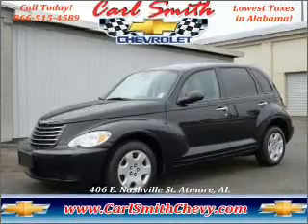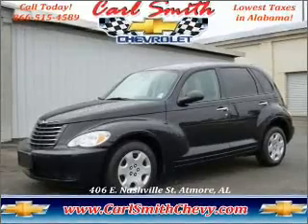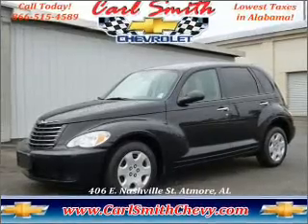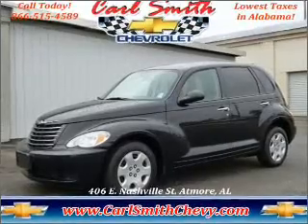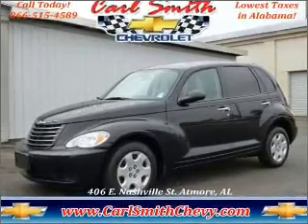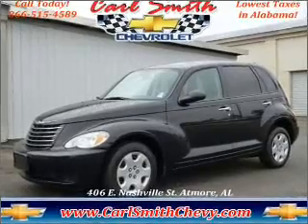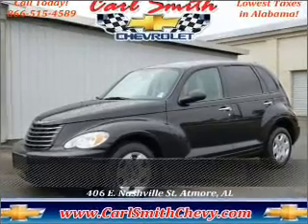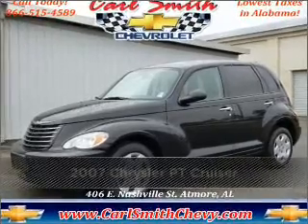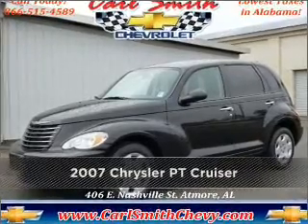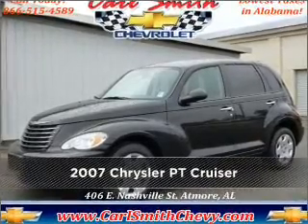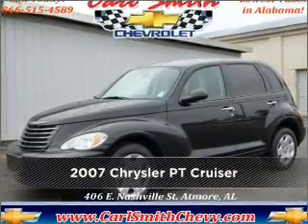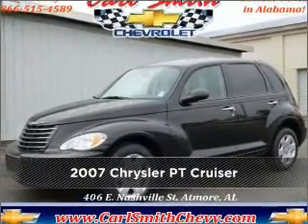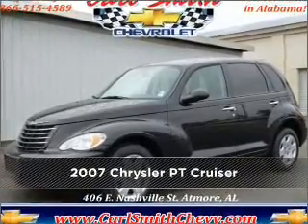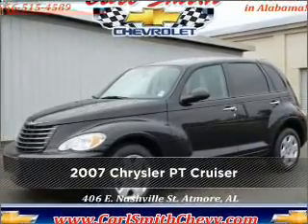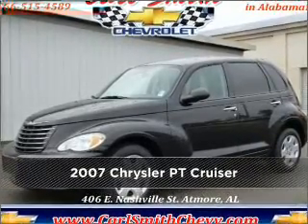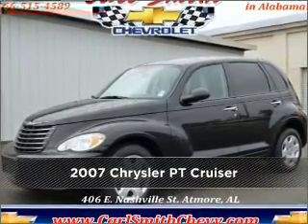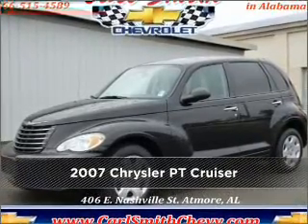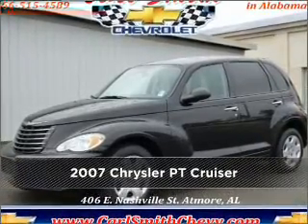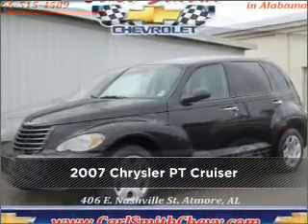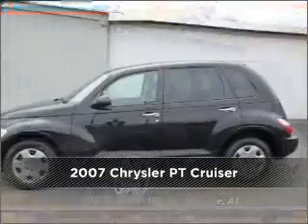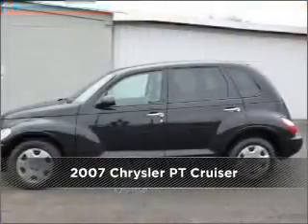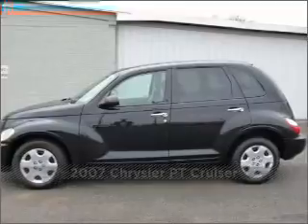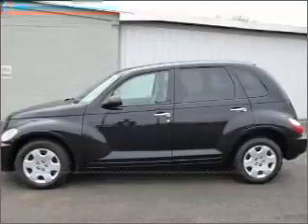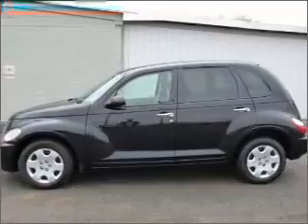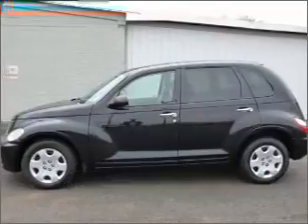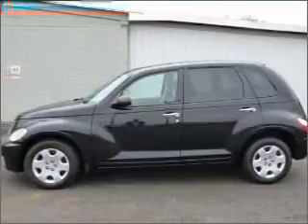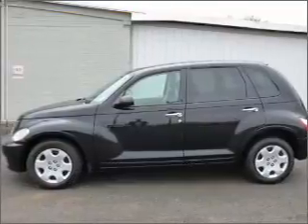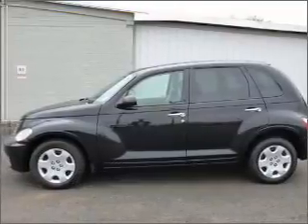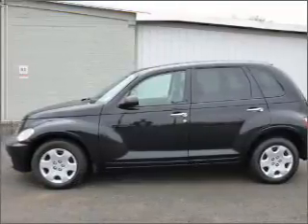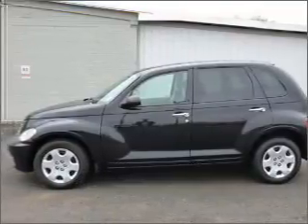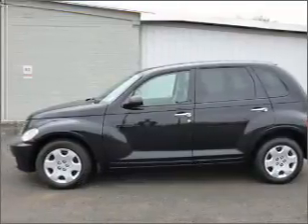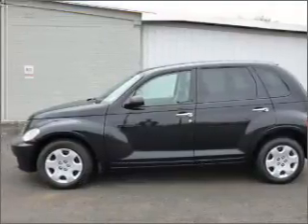Stand out in this 2007 Chrysler PT Cruiser. Look no further — the perfect vehicle is here.